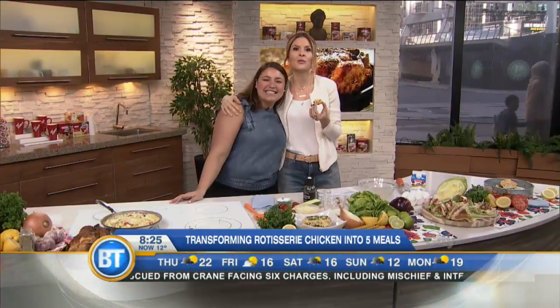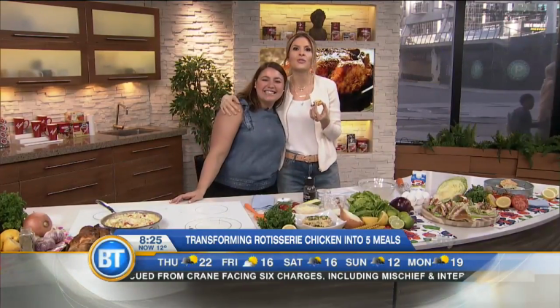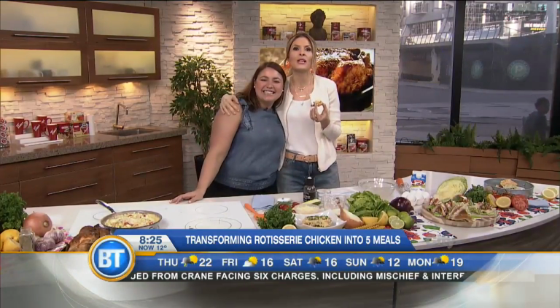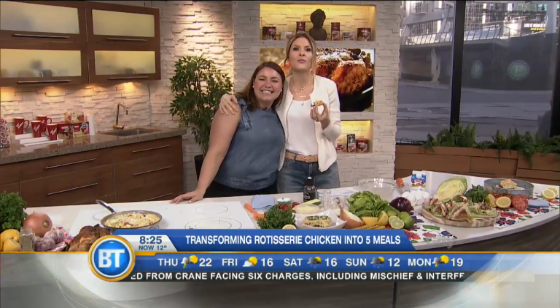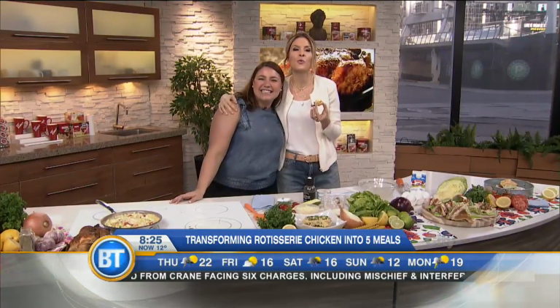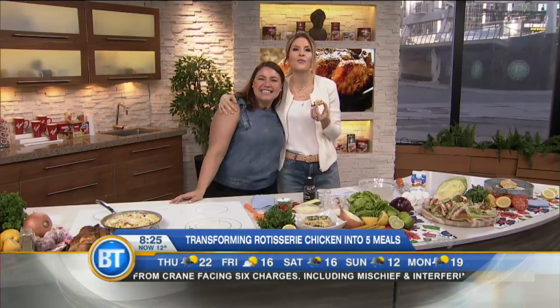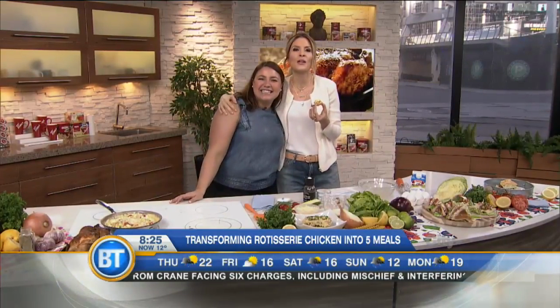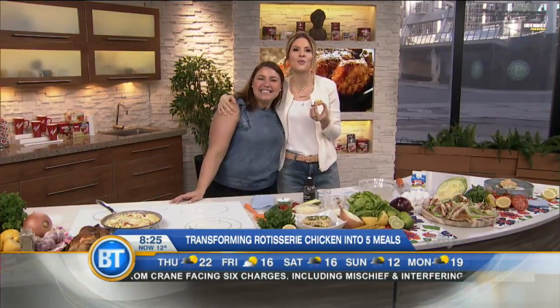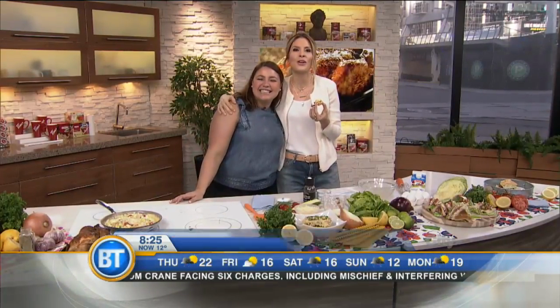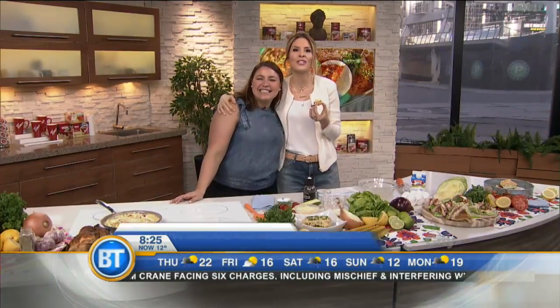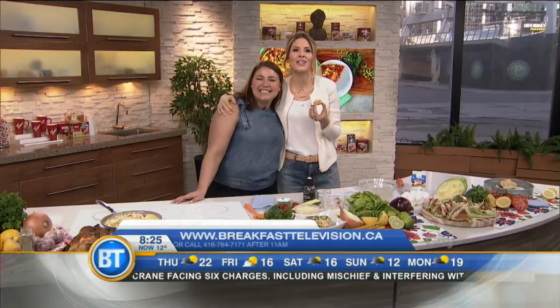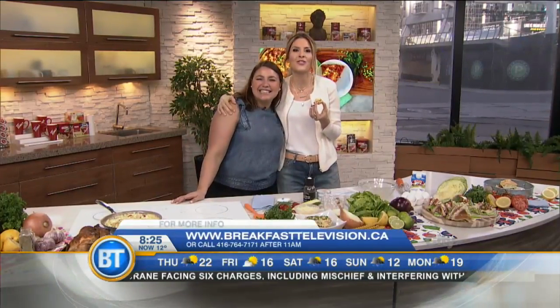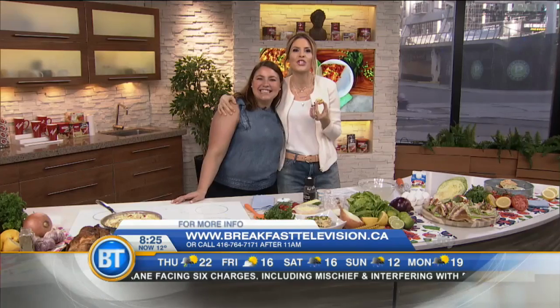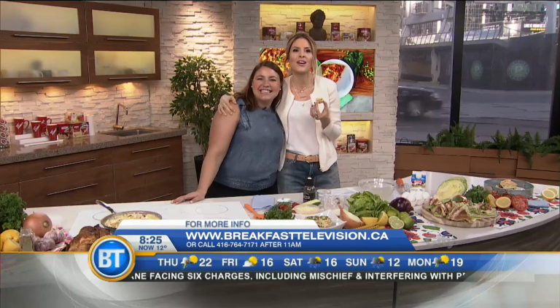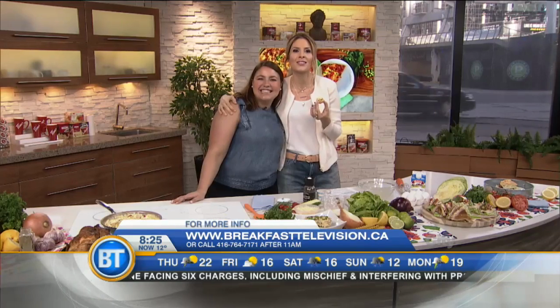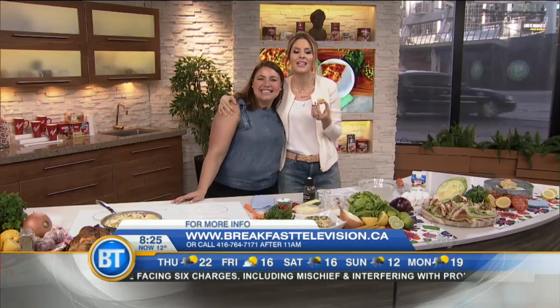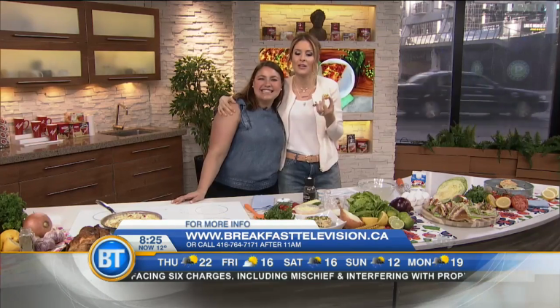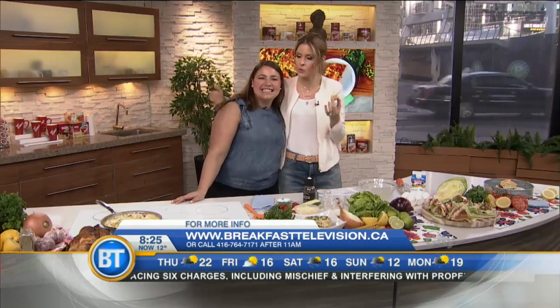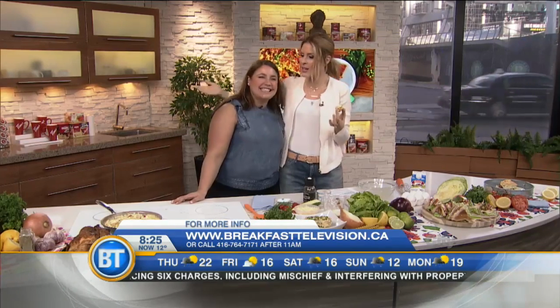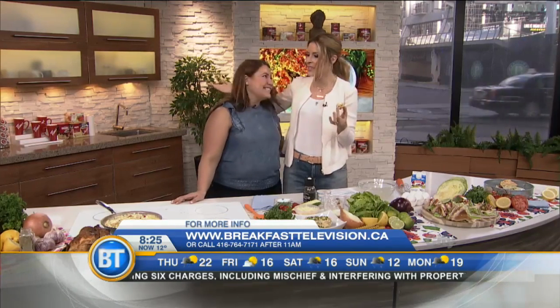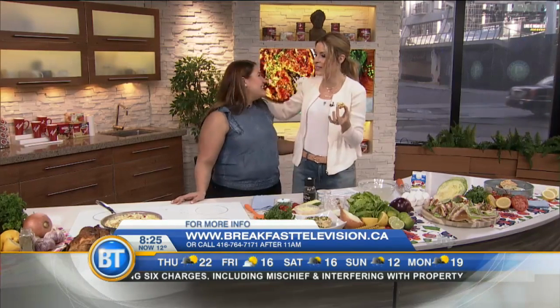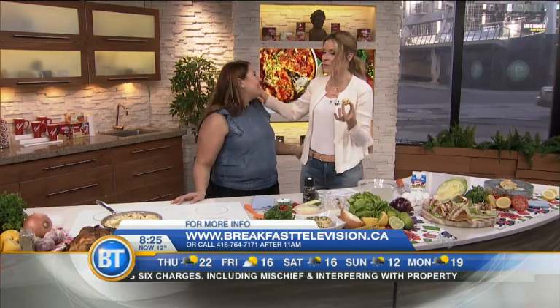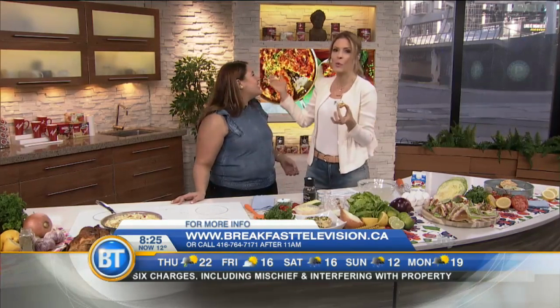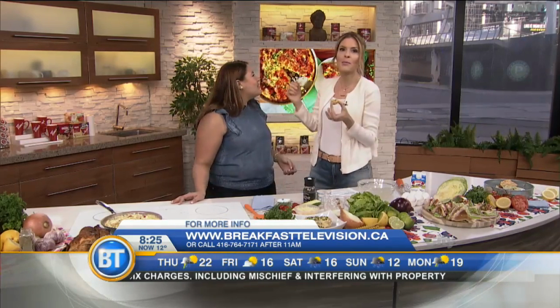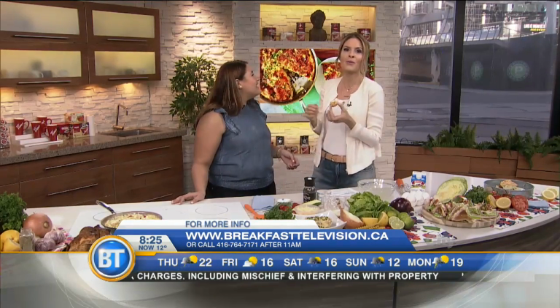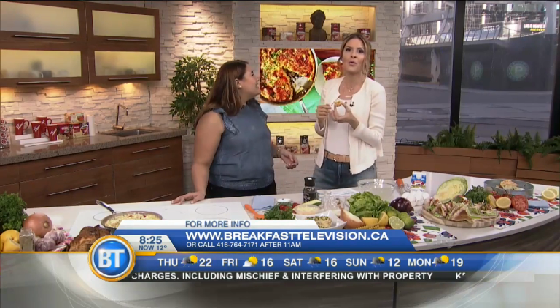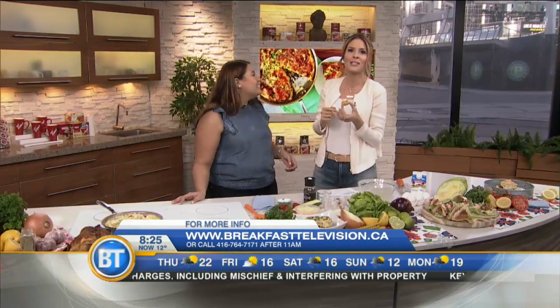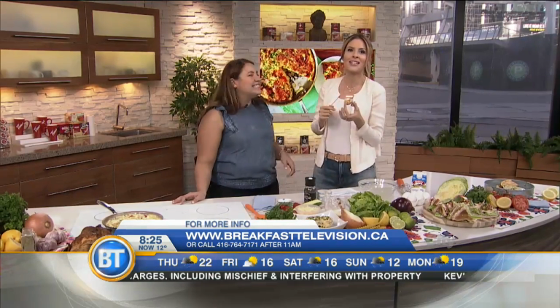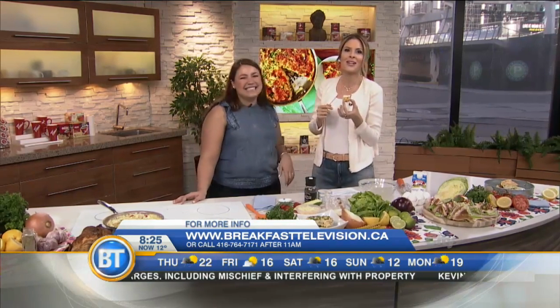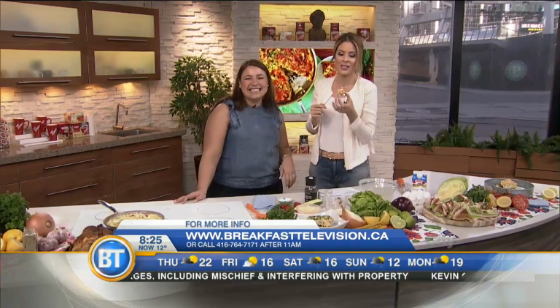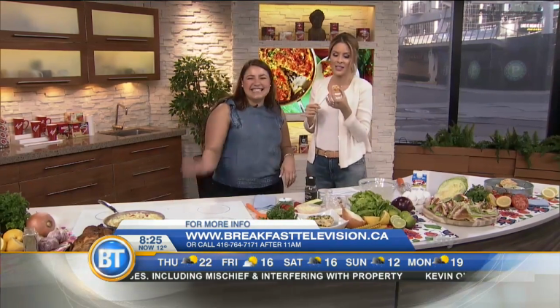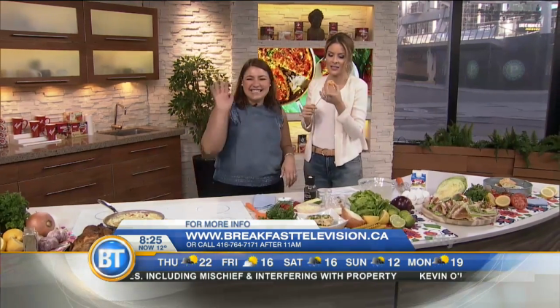At Cooking with V for more information, breakfasttelevision.ca. Great ideas. Thanks so much — we'll be back with more BT right after this.